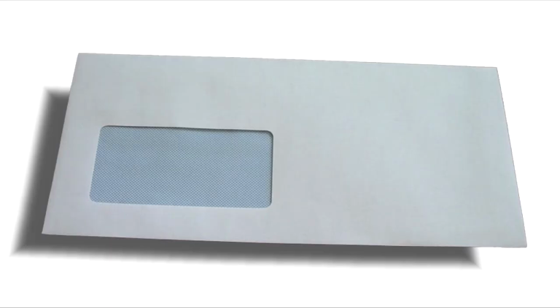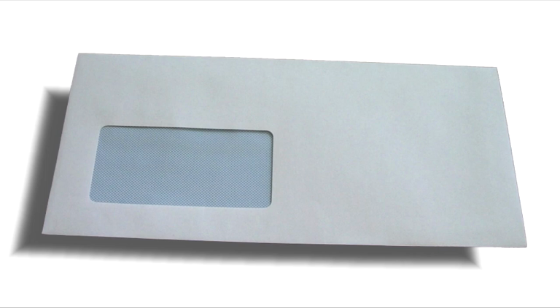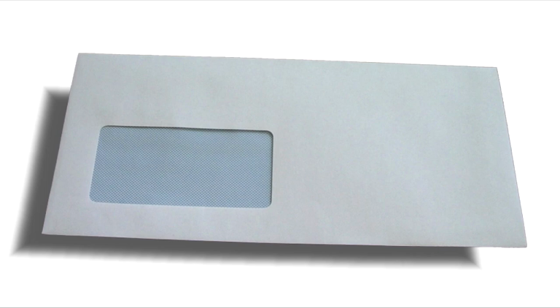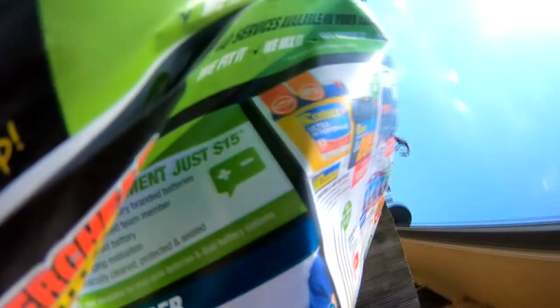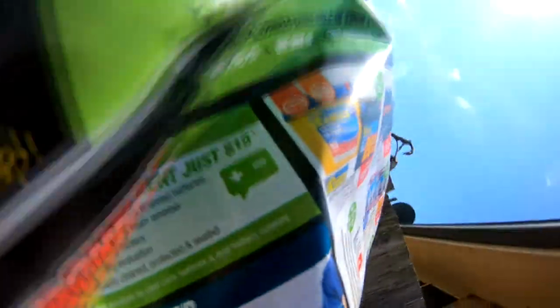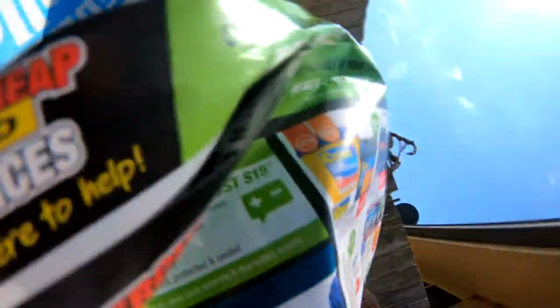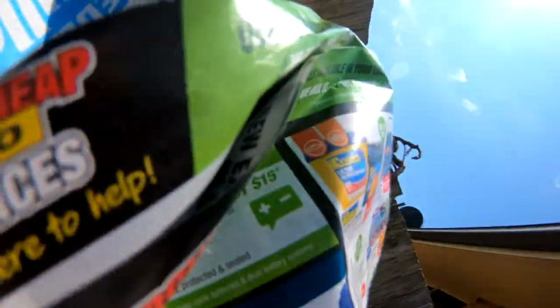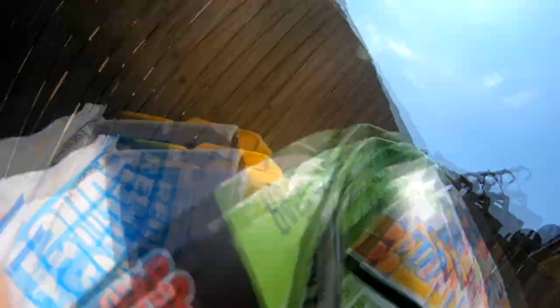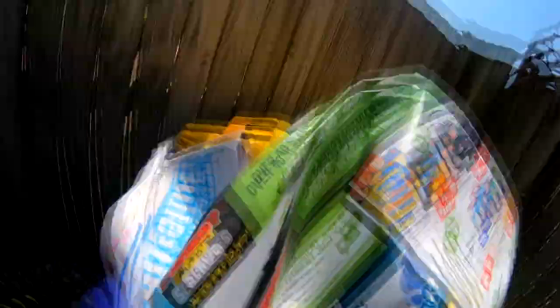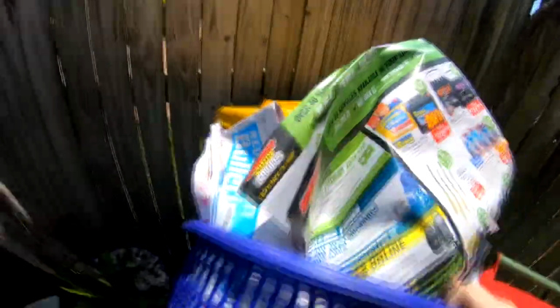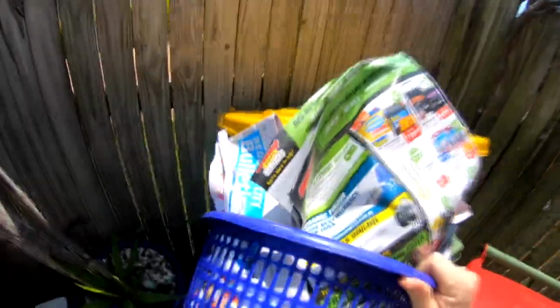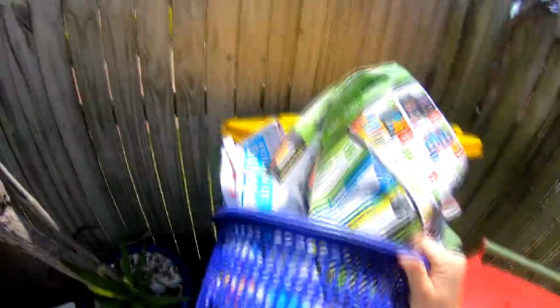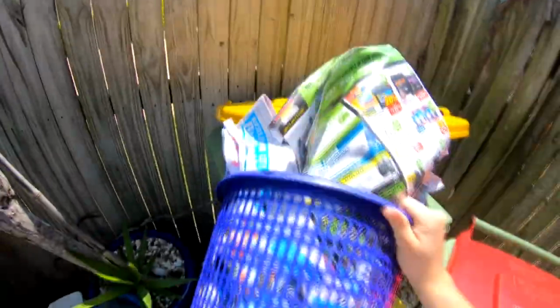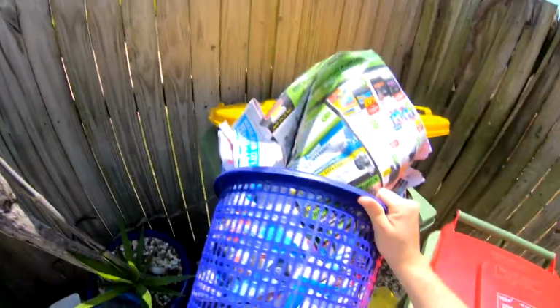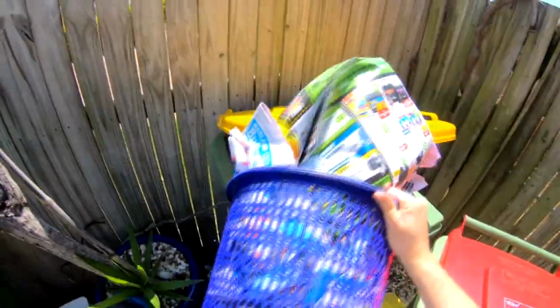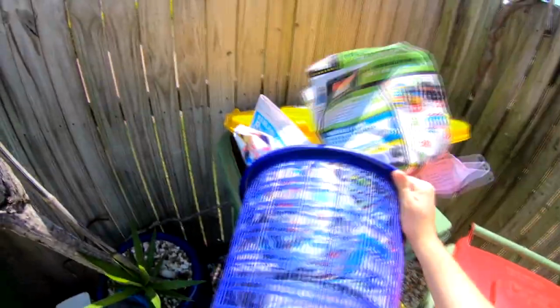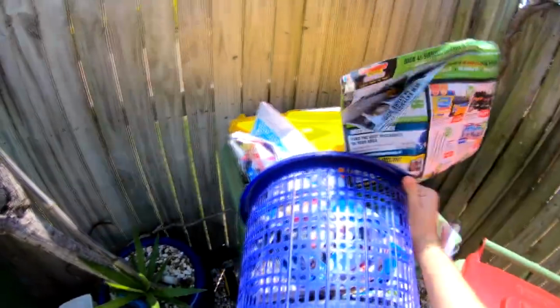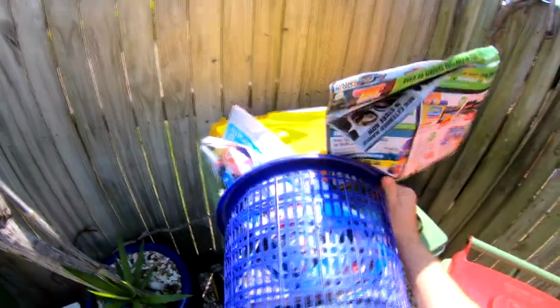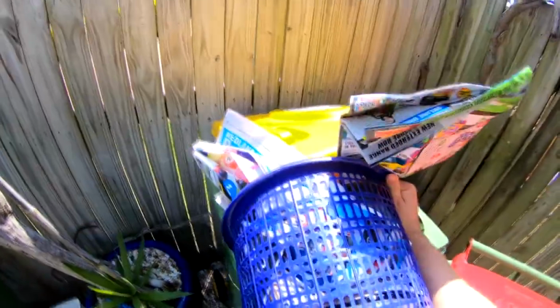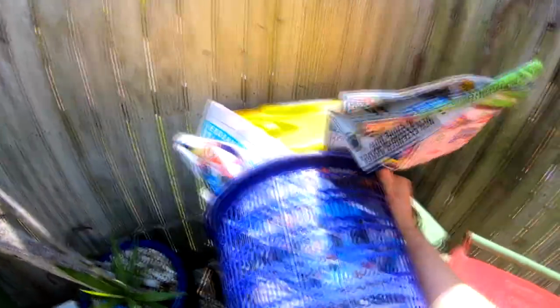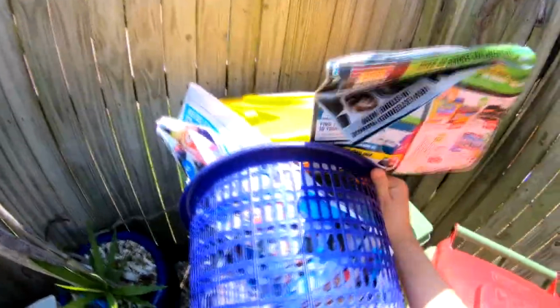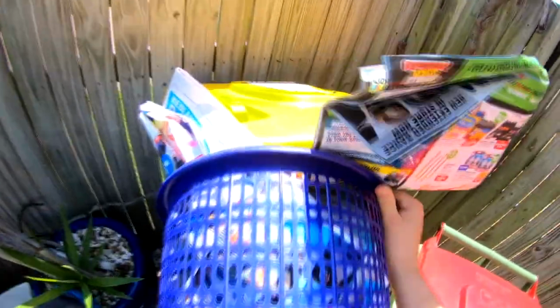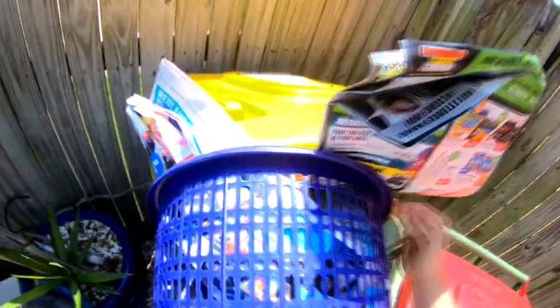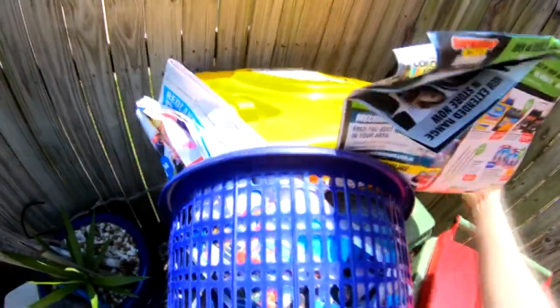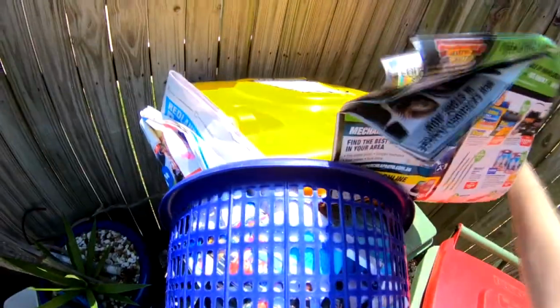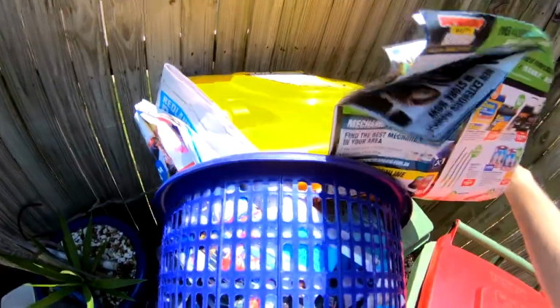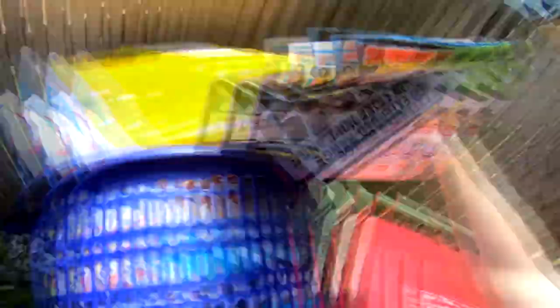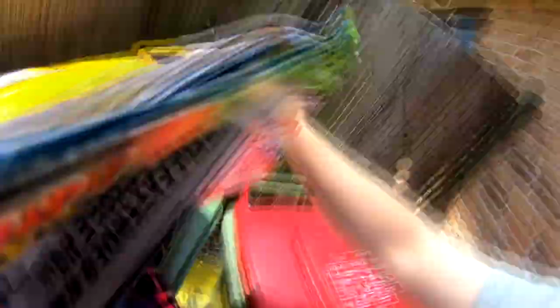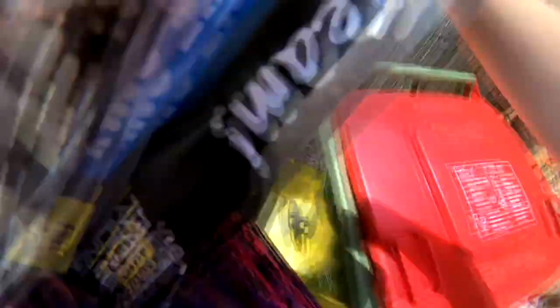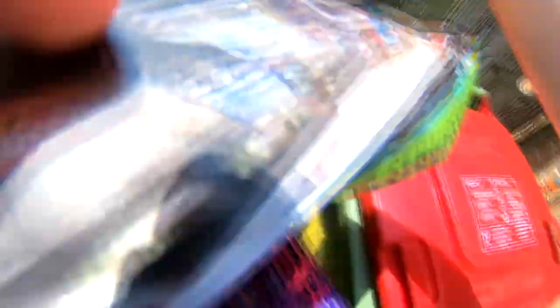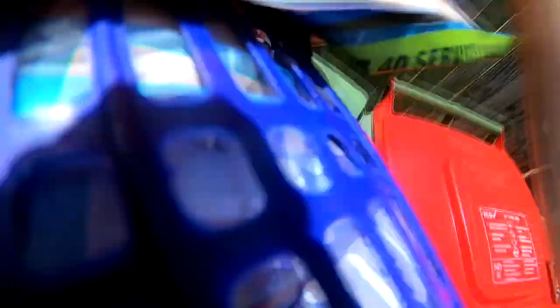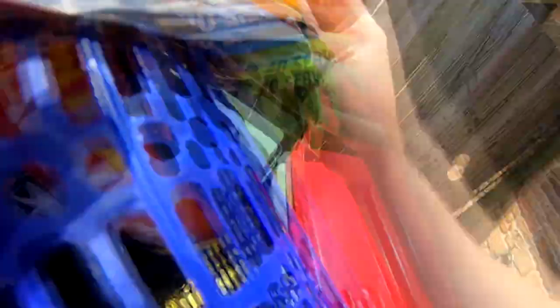Phone books, greeting cards, coloured paper, paper bags, and scrap paper can also go in the recycling bin. That's certainly a lot of paper!